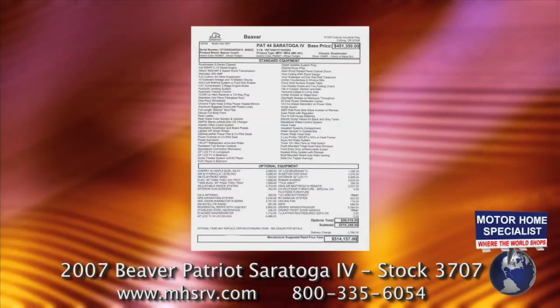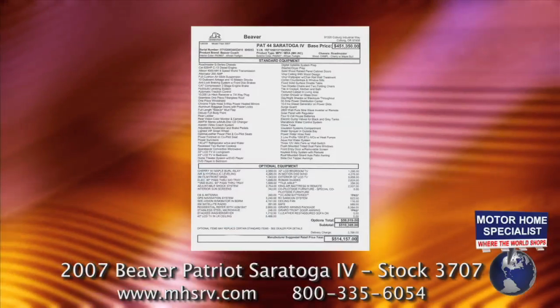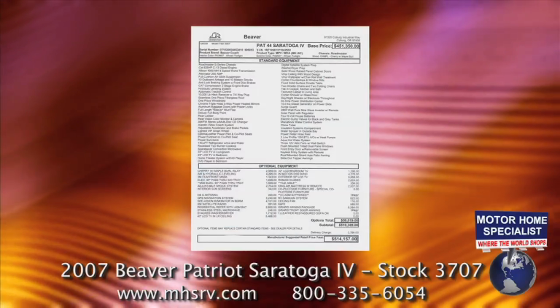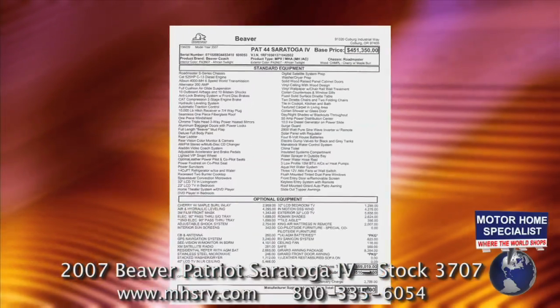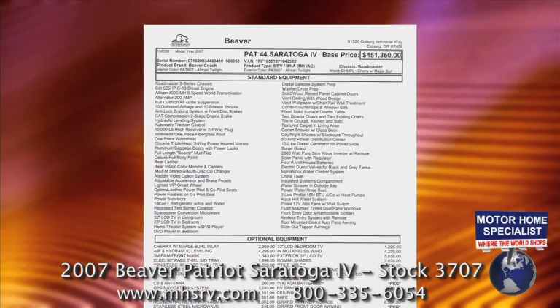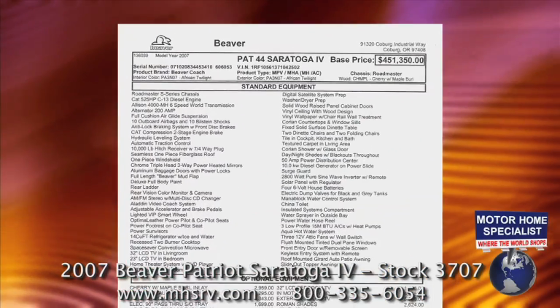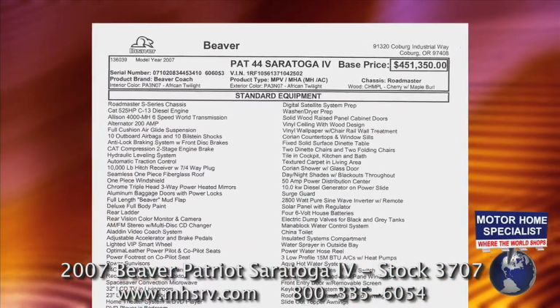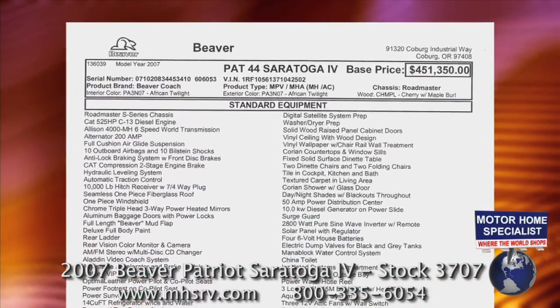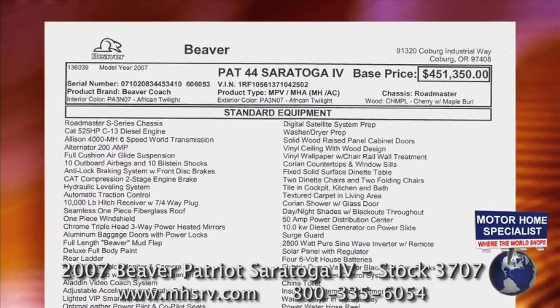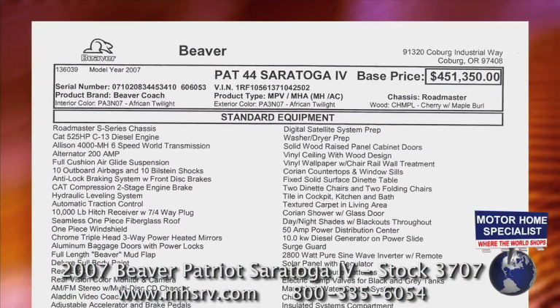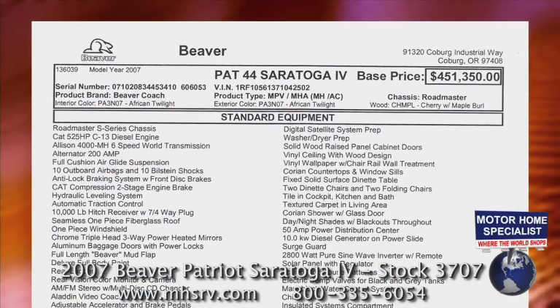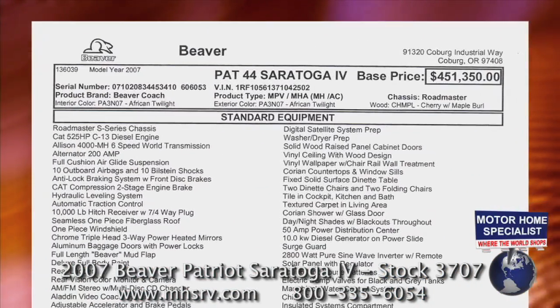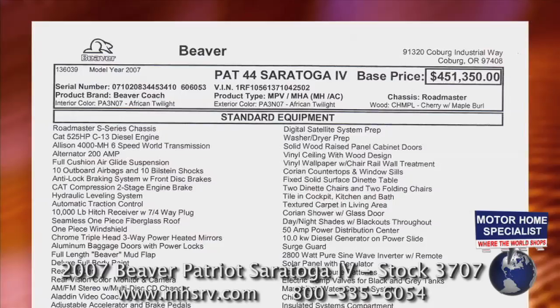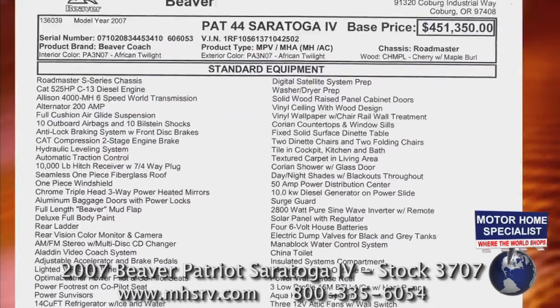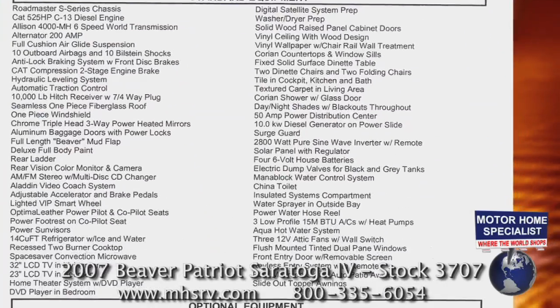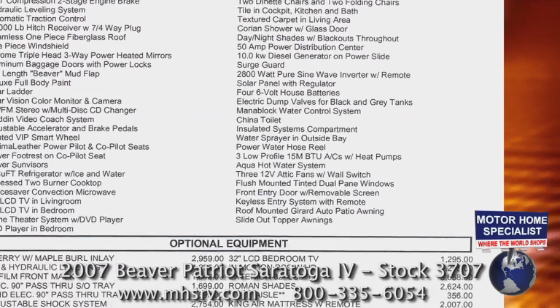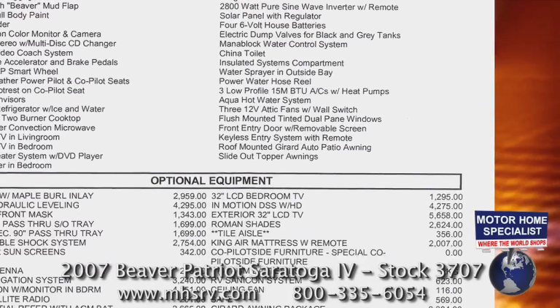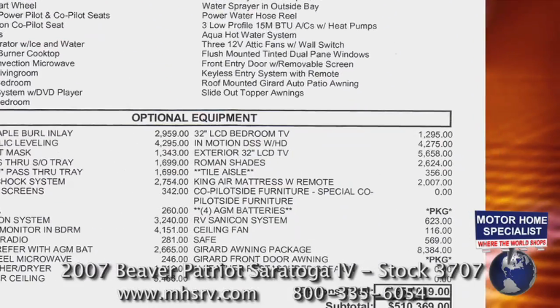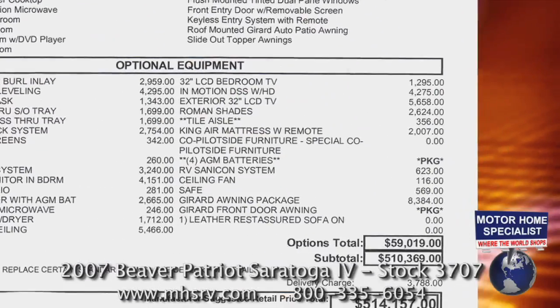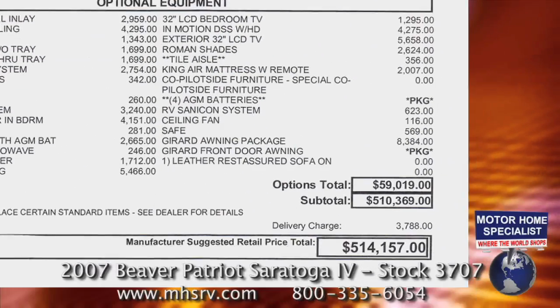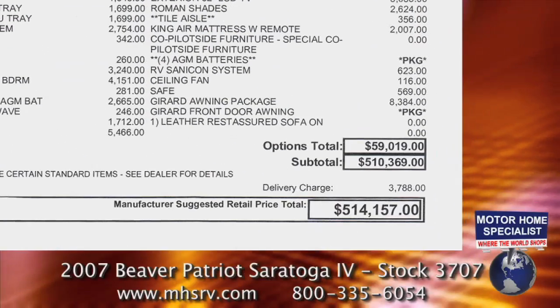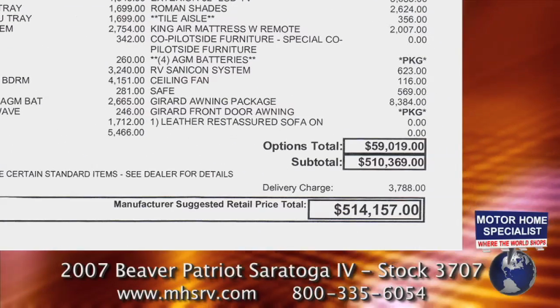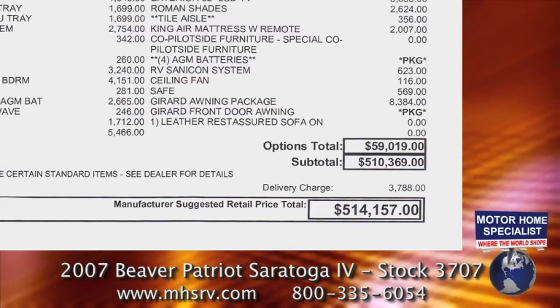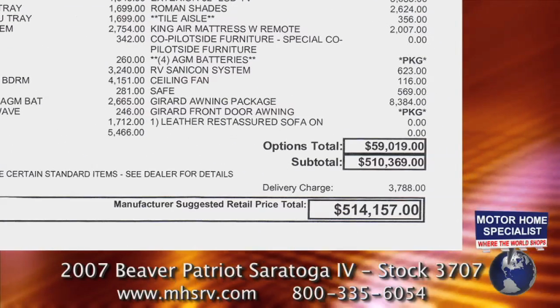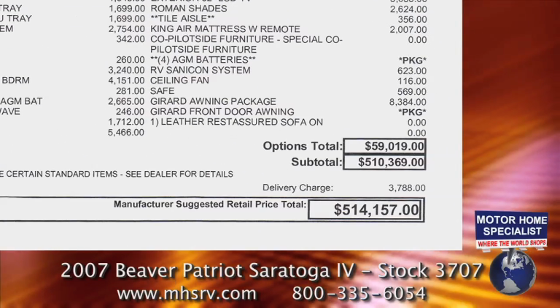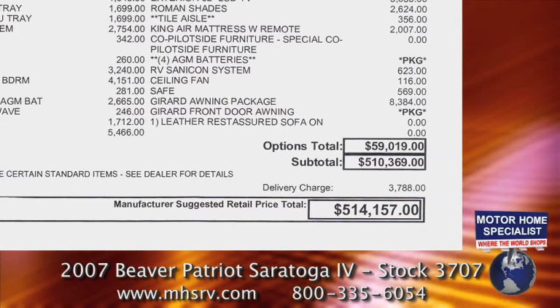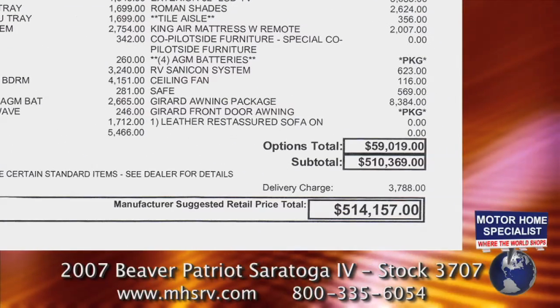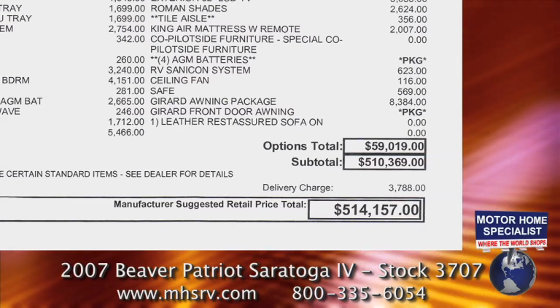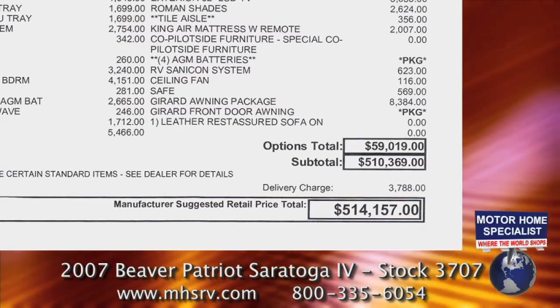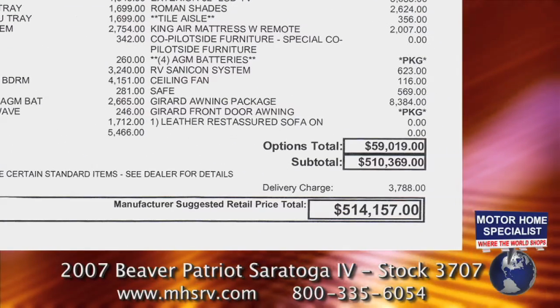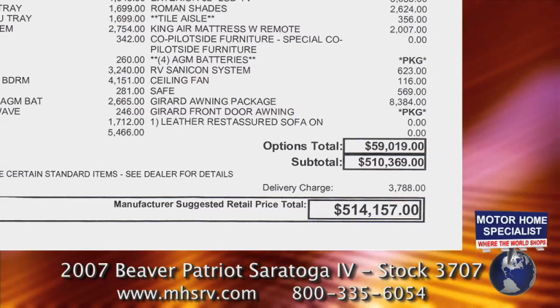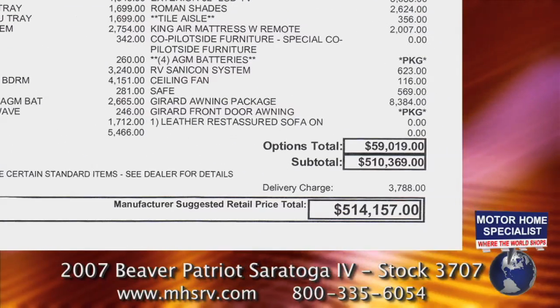This unit new had over $59,000 in options with an original window sticker of $514,157.